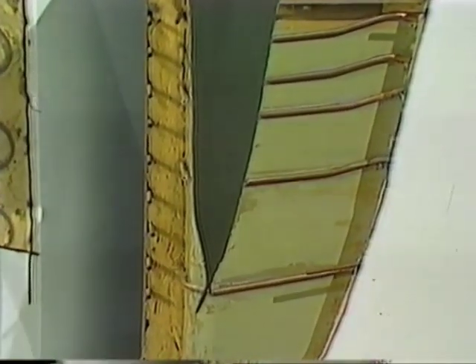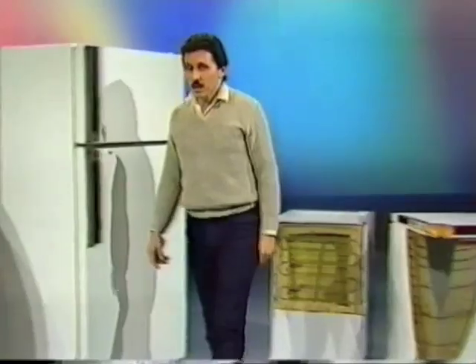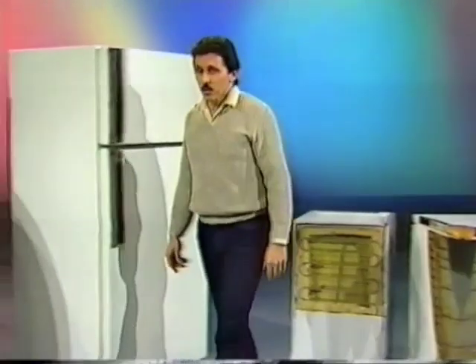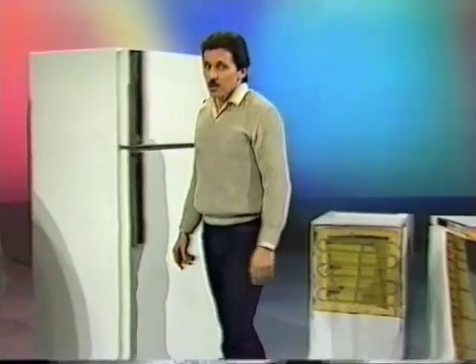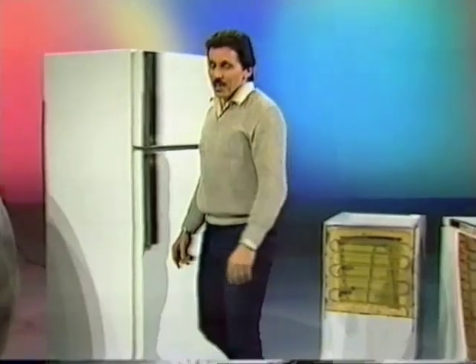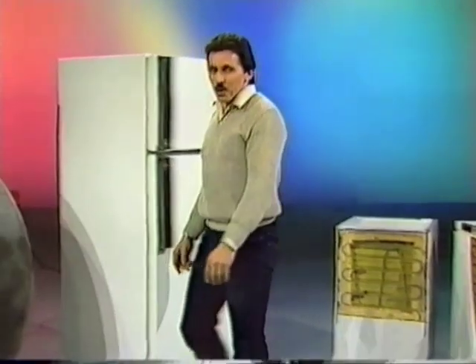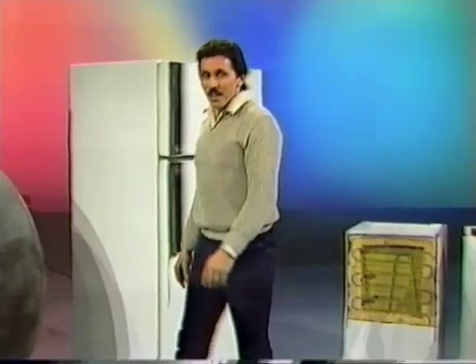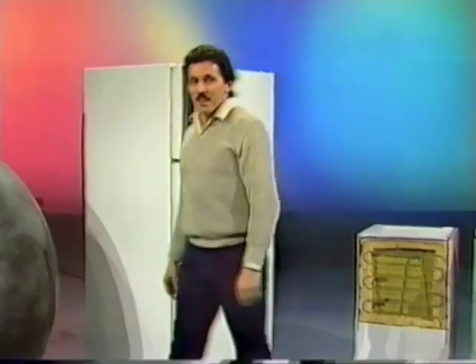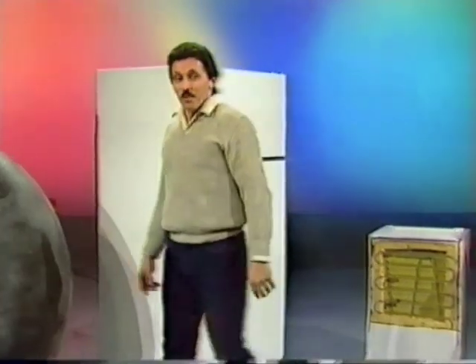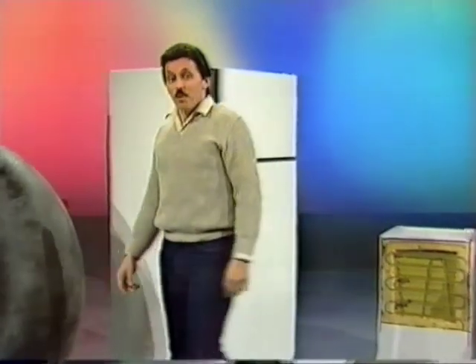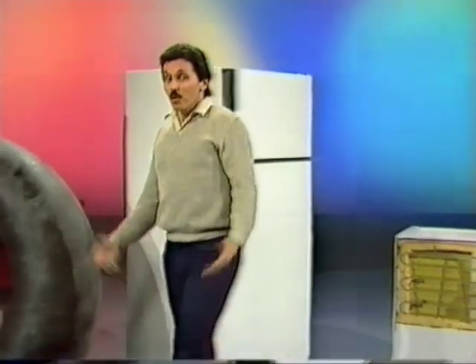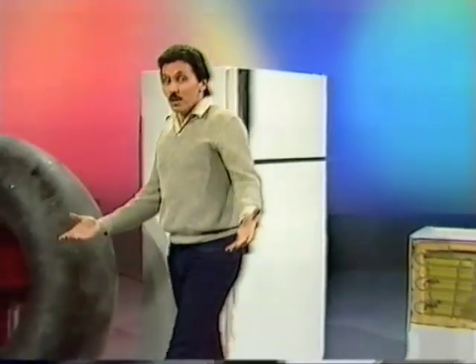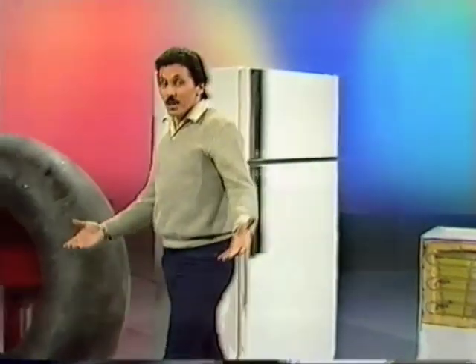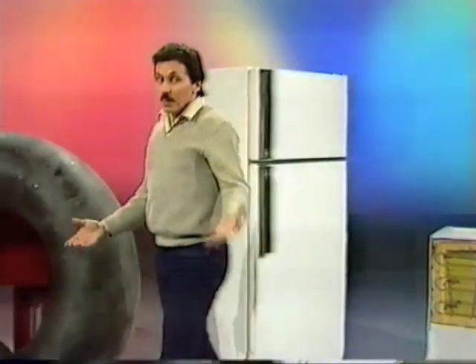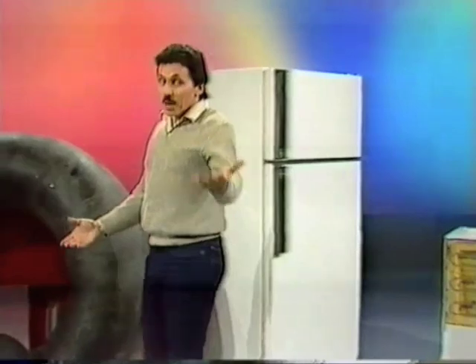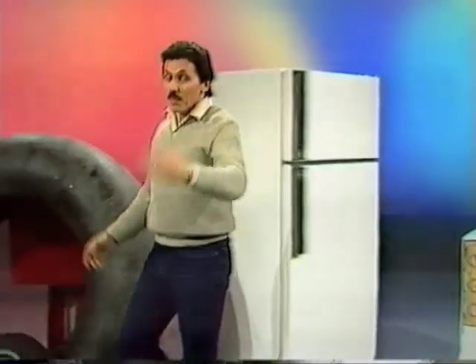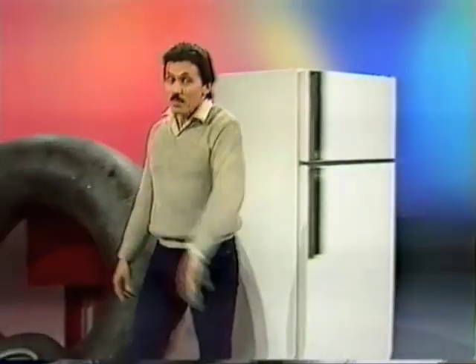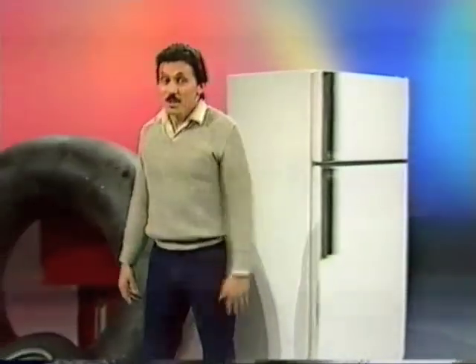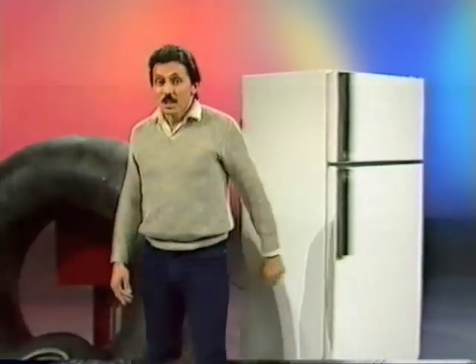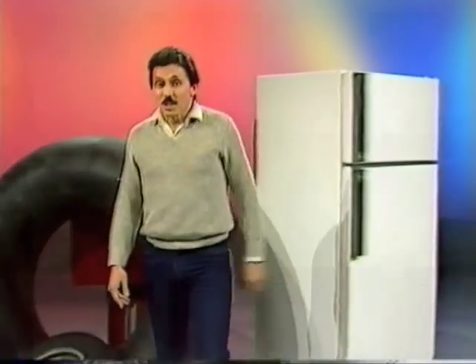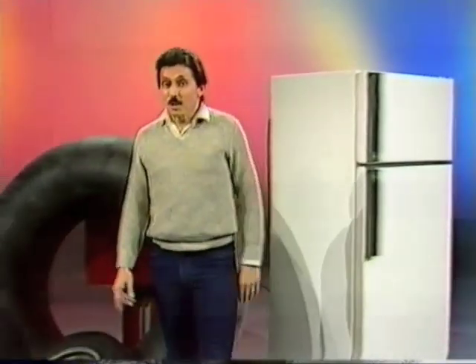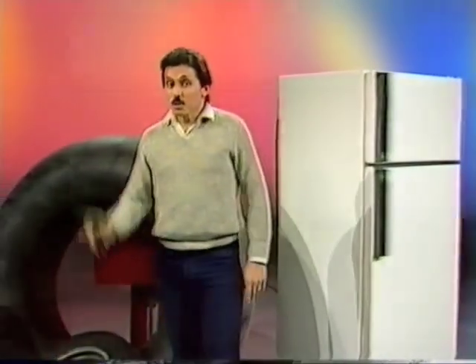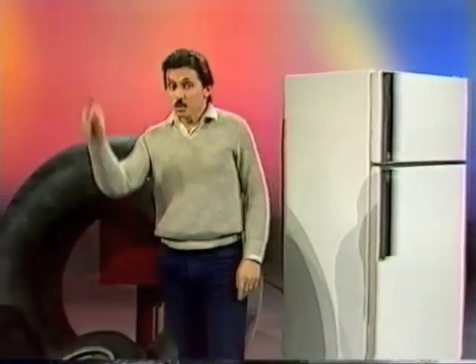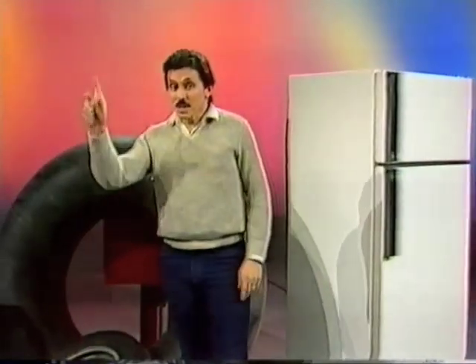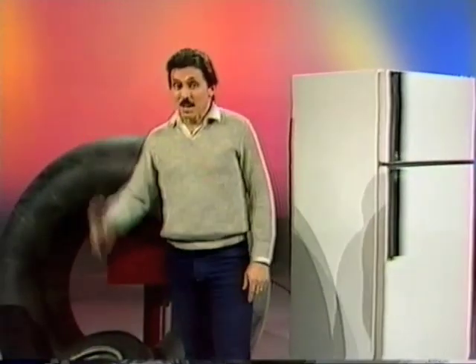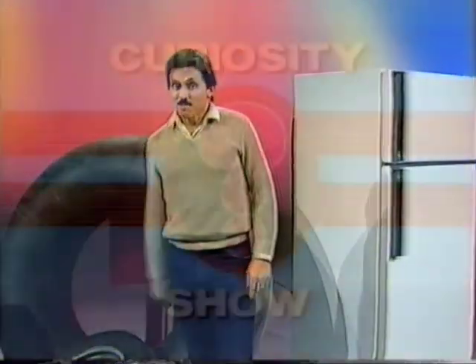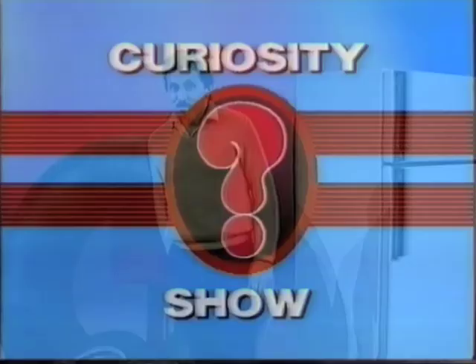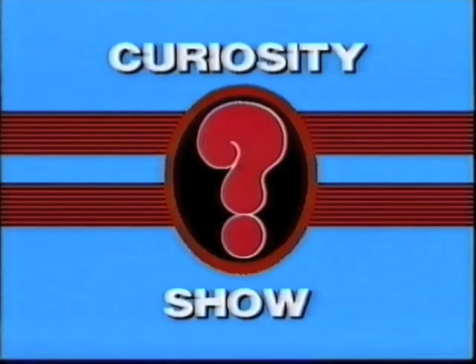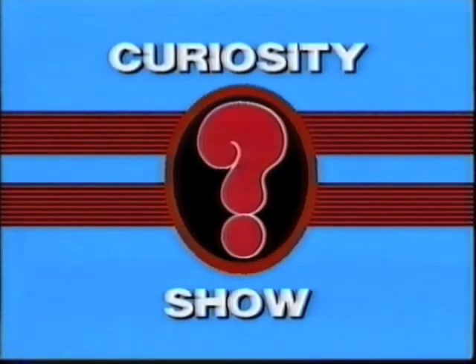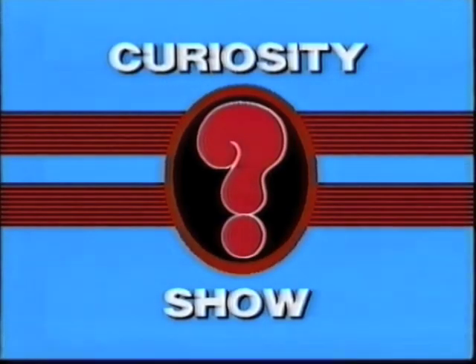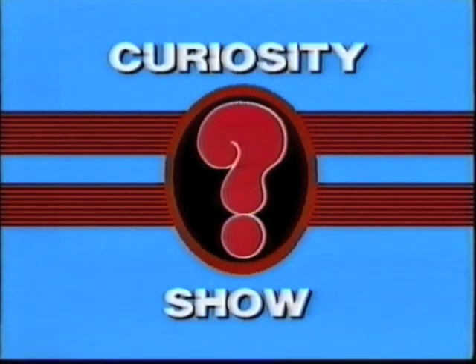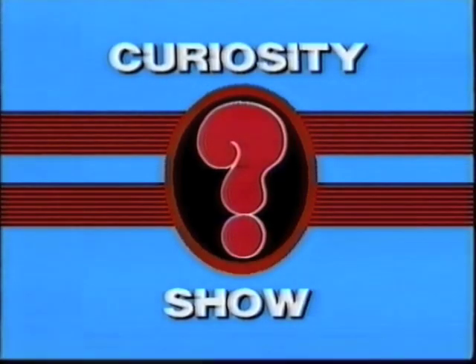So, how does a refrigerator work? Very much like a bike pump connected to a spray can.